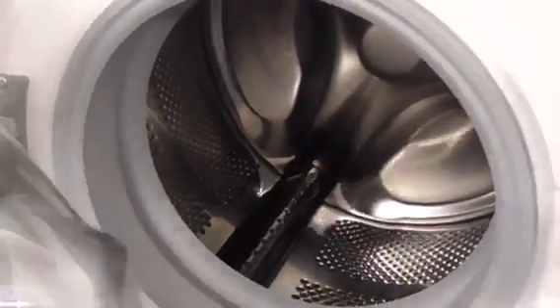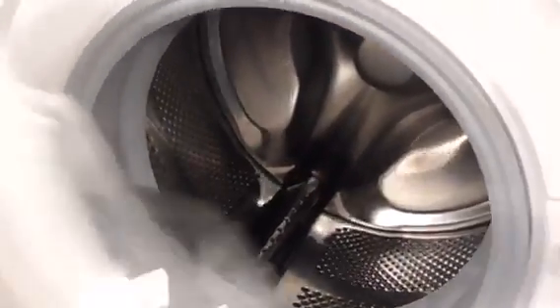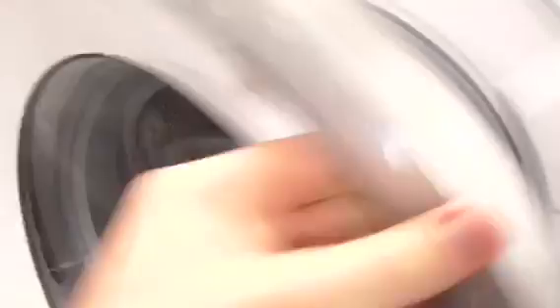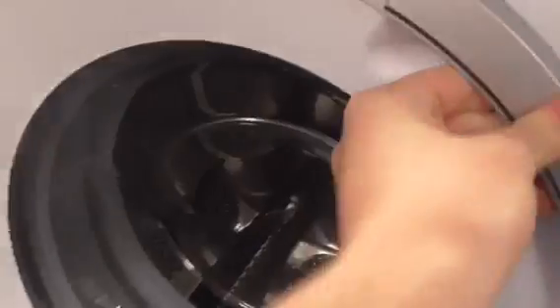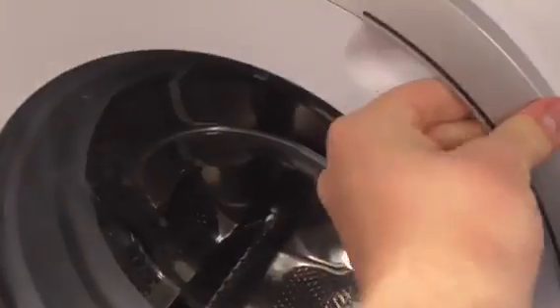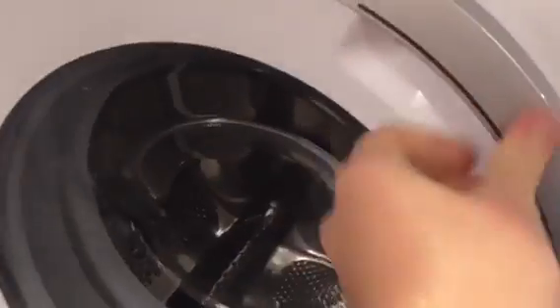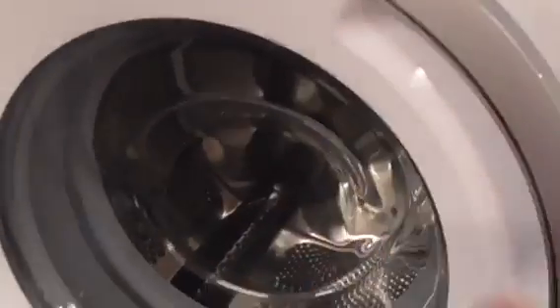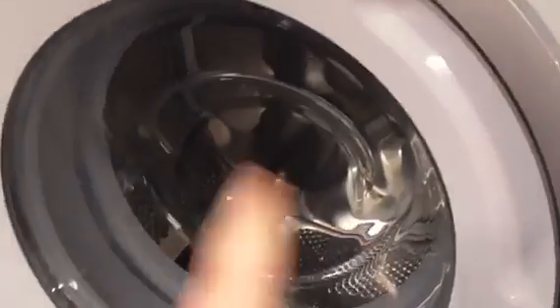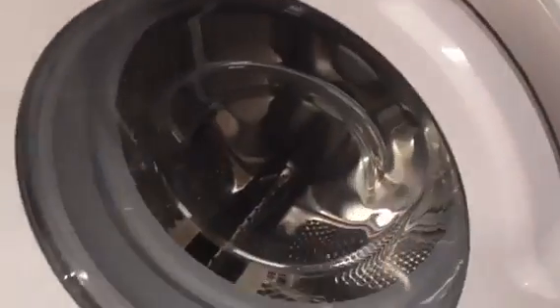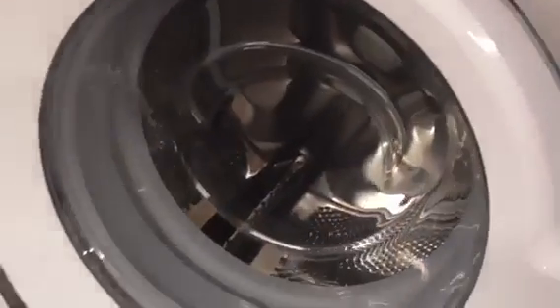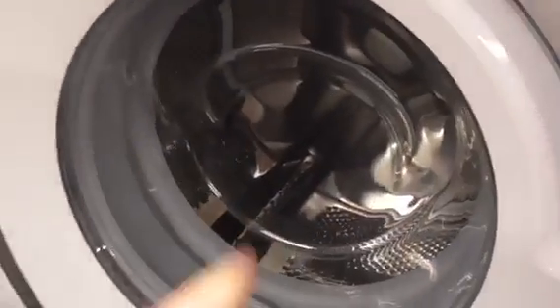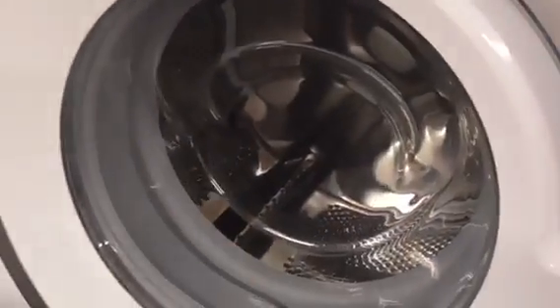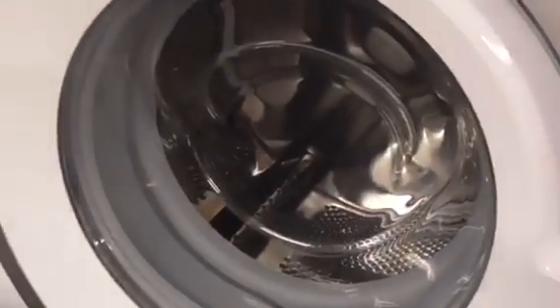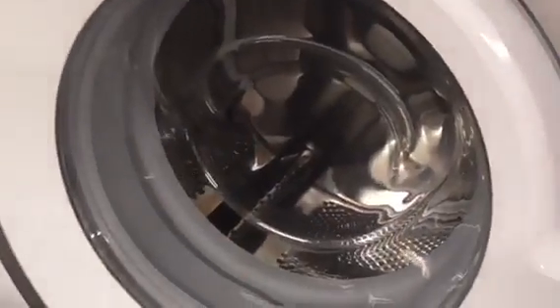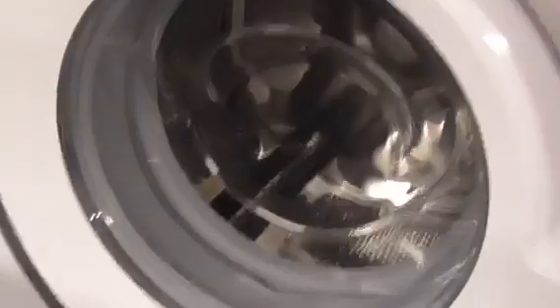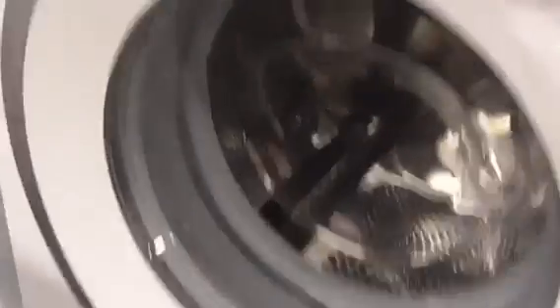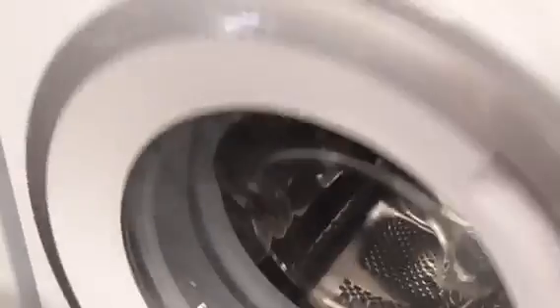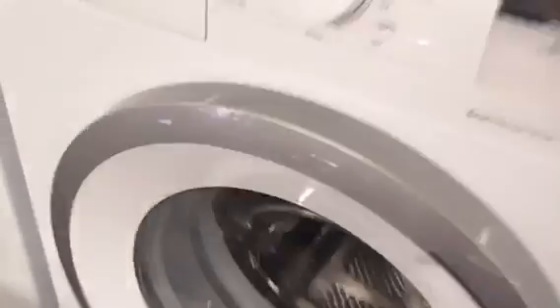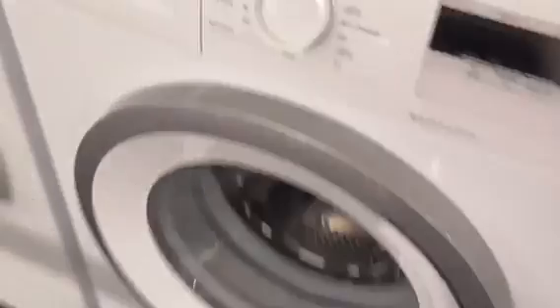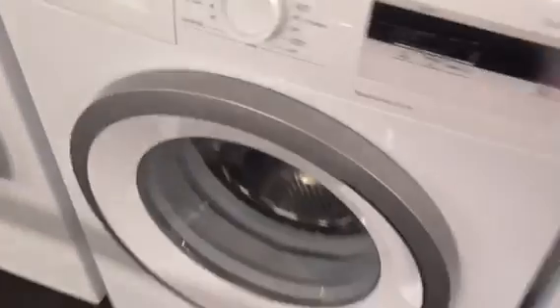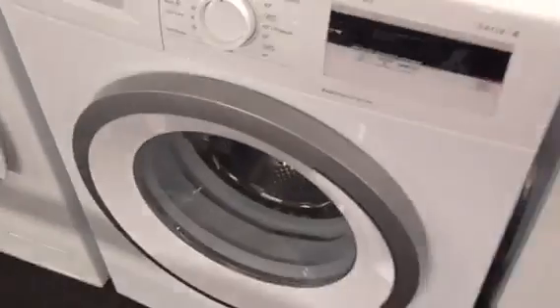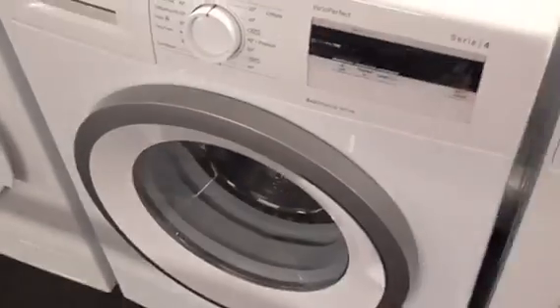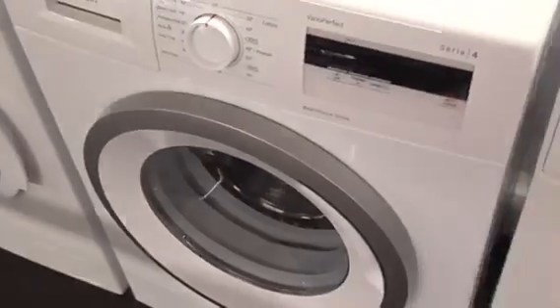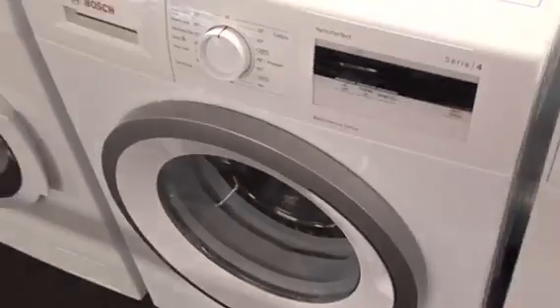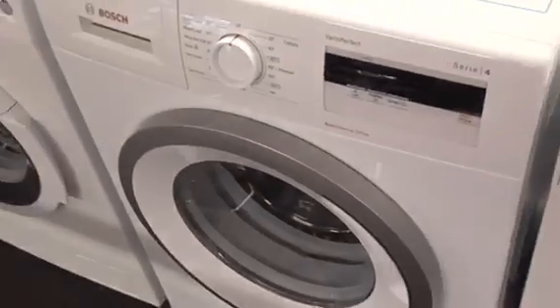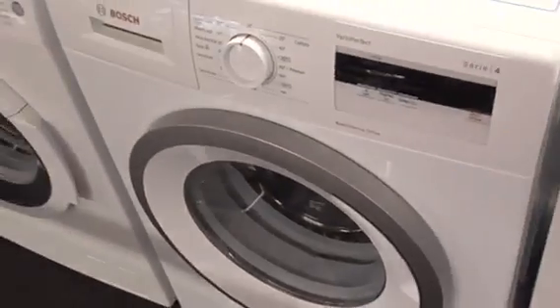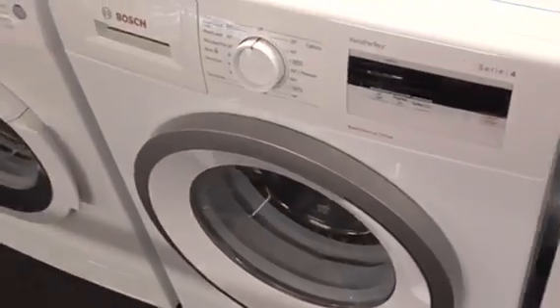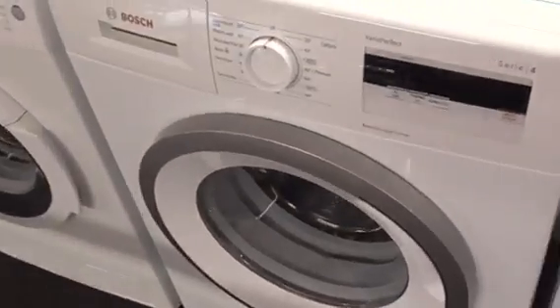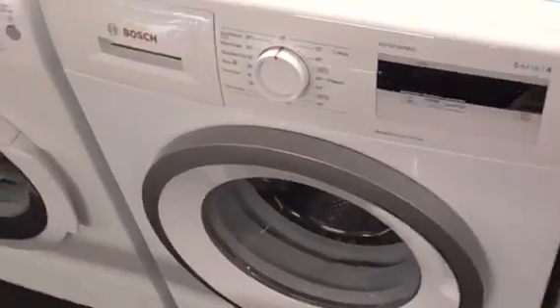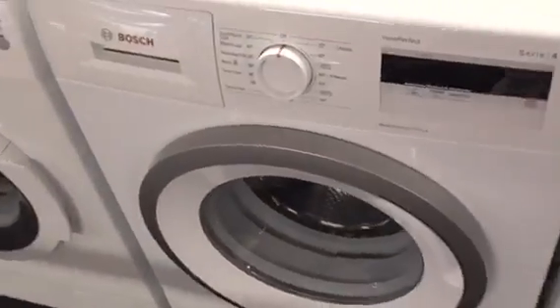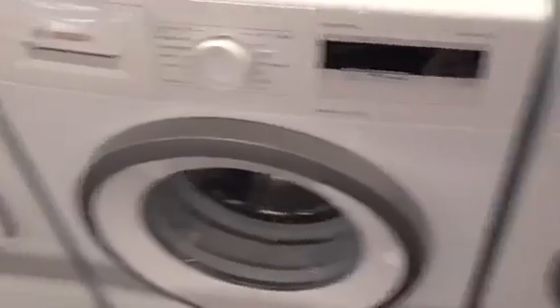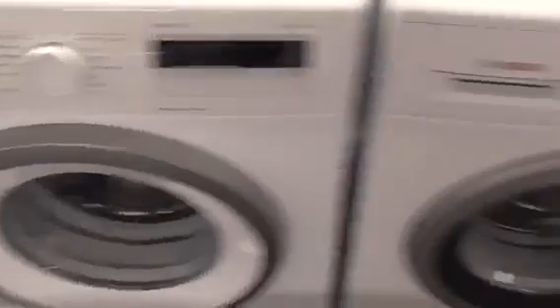The drum spins around and just stops — I like that motor from the Bosch.